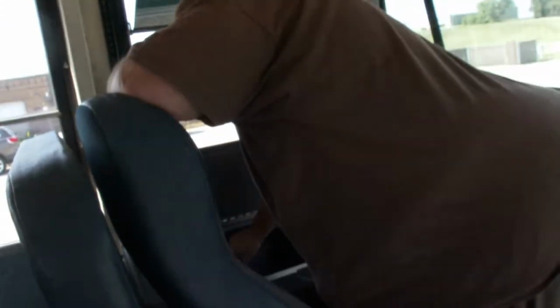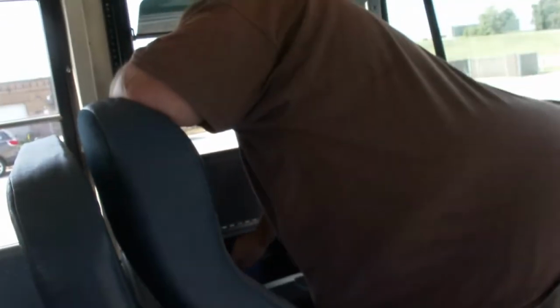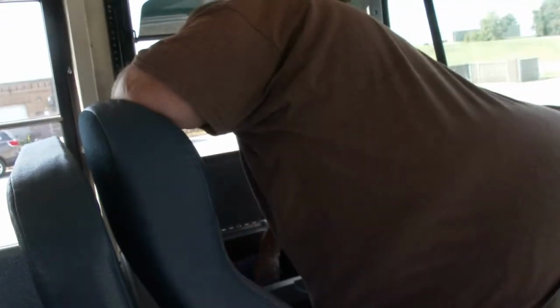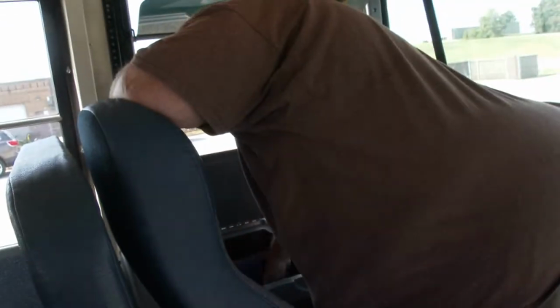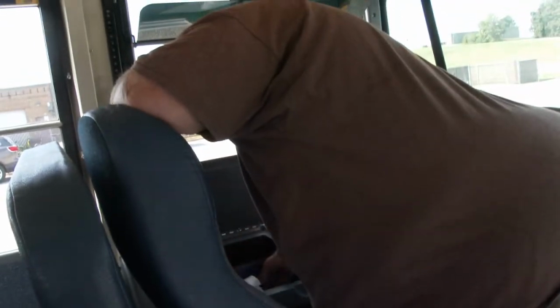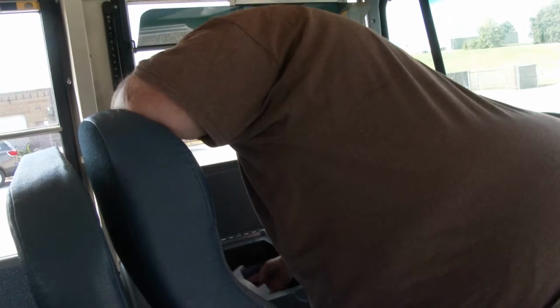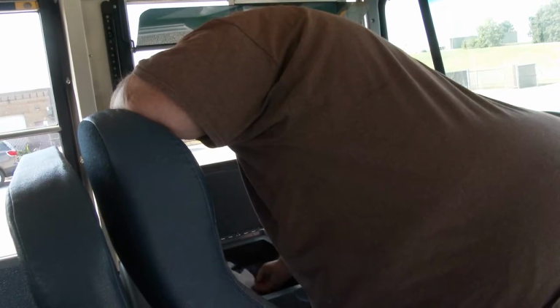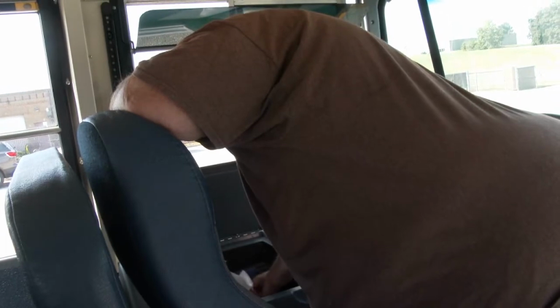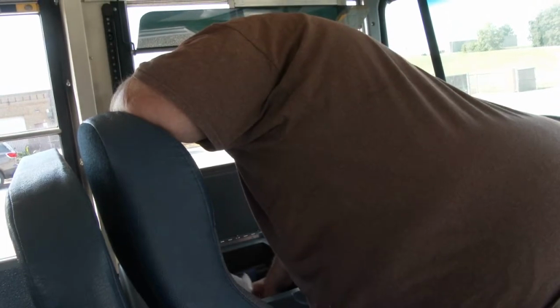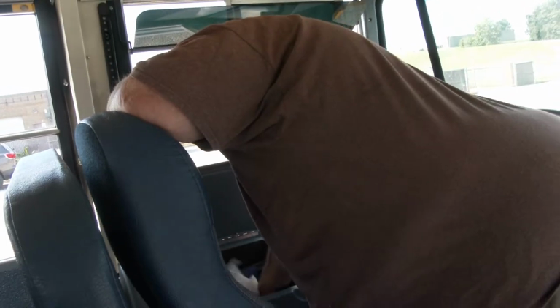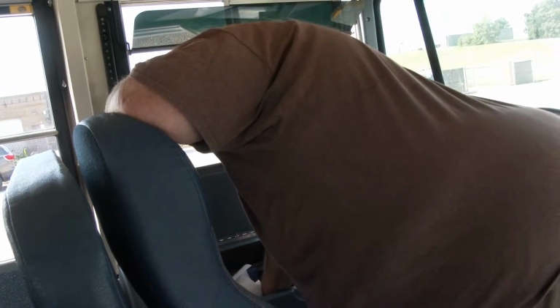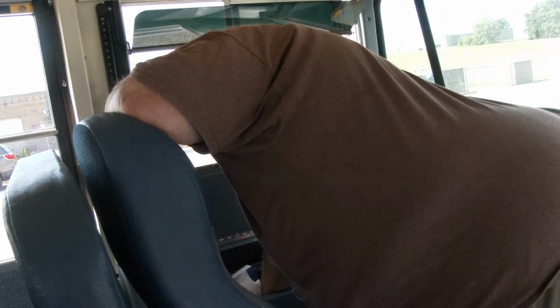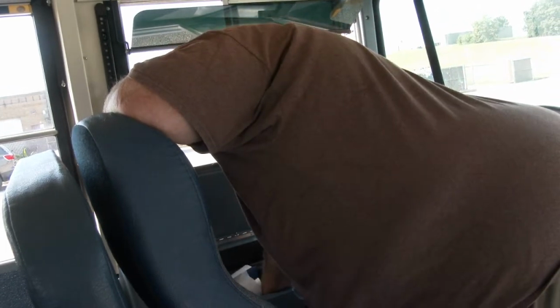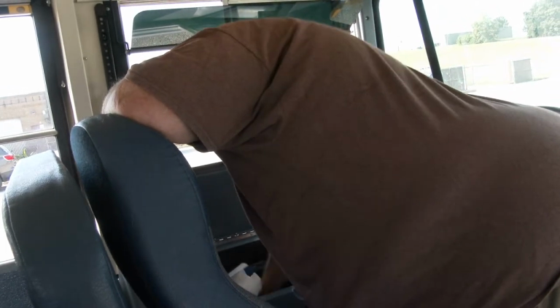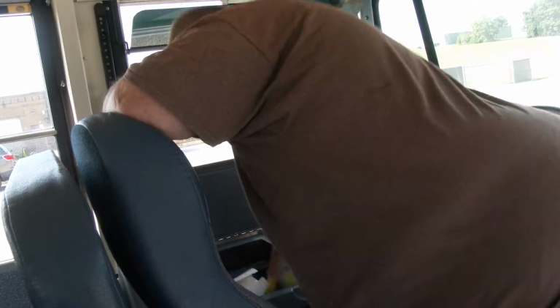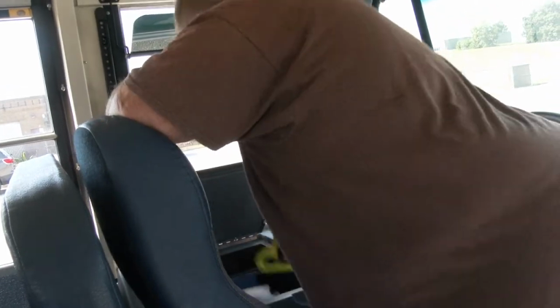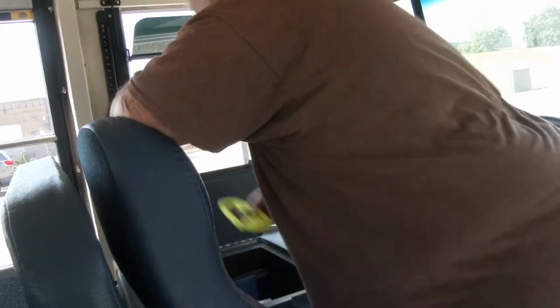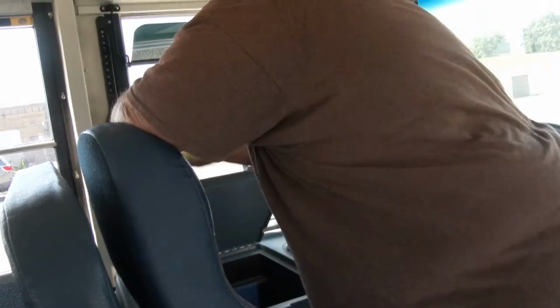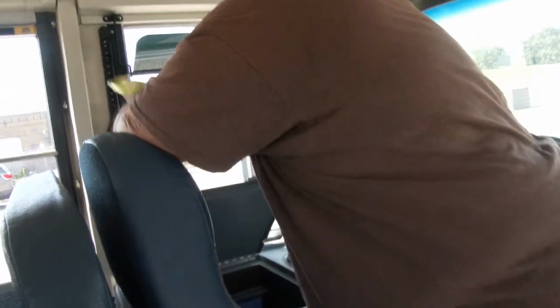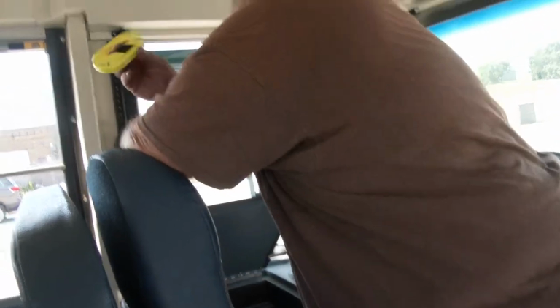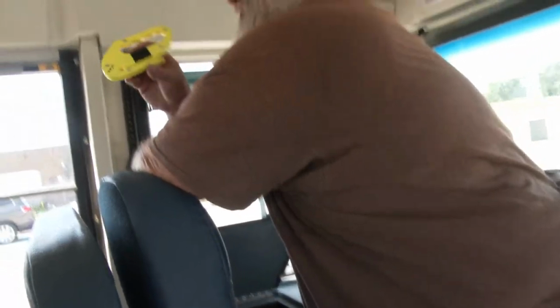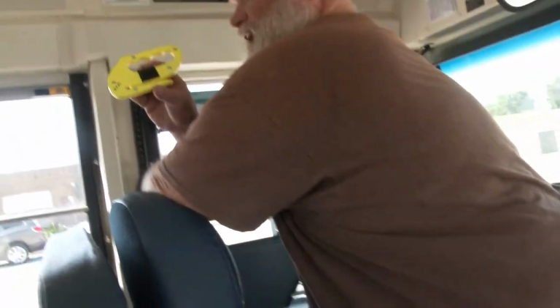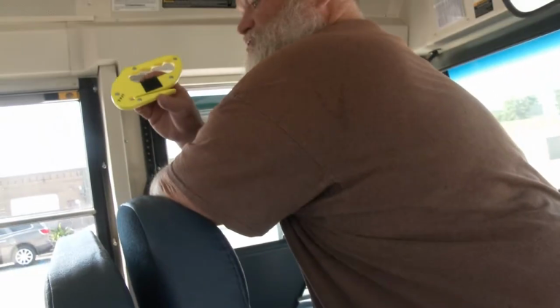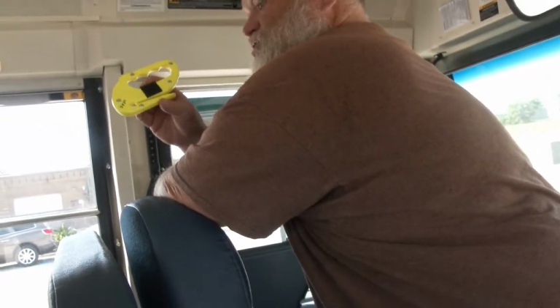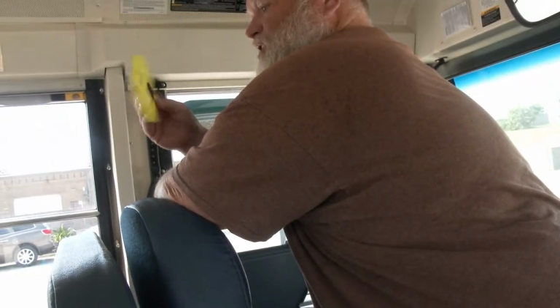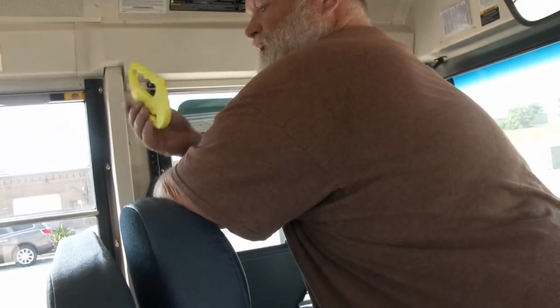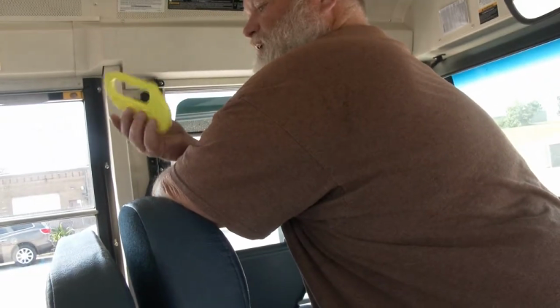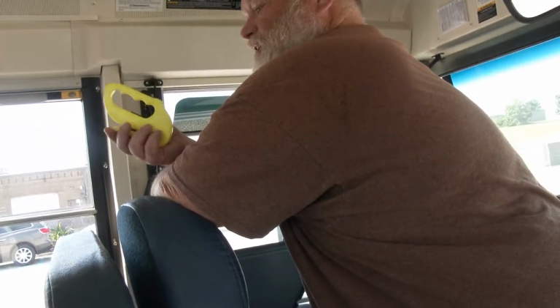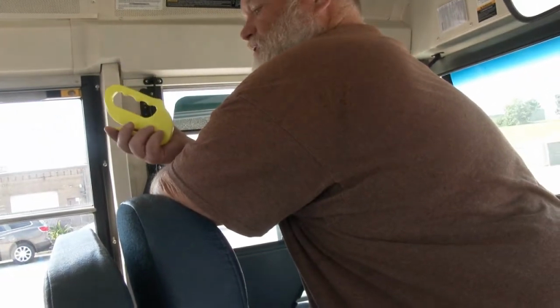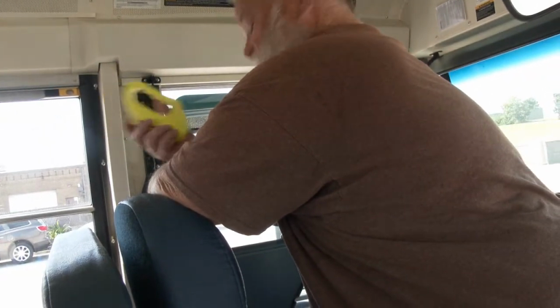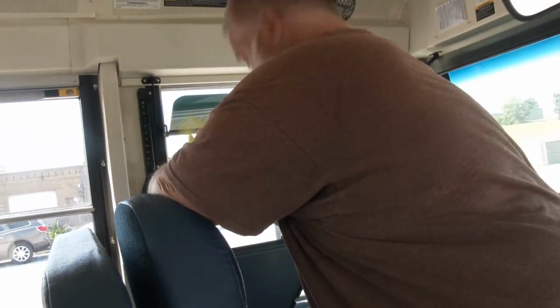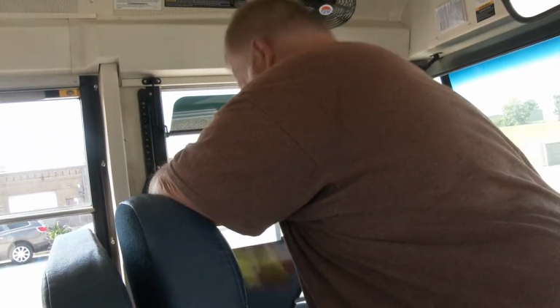If I have a sleeping student, I'll need to make a call to the respective school to let them know I have a student left behind. I take the key out of the bus and put it in my pocket — the key must be with you at all times. I have a seat belt cutter which is intact, securely mounted, not cracked or missing.